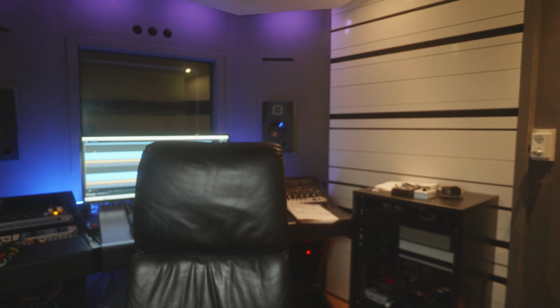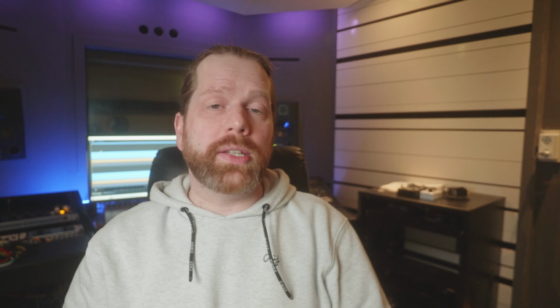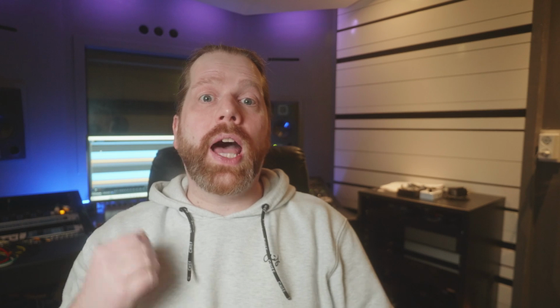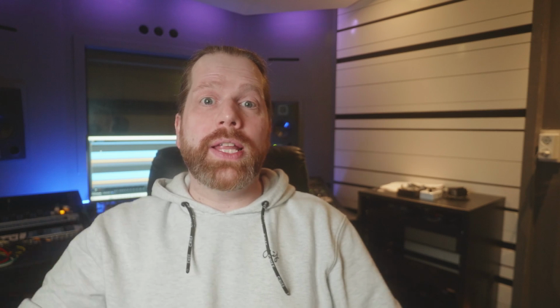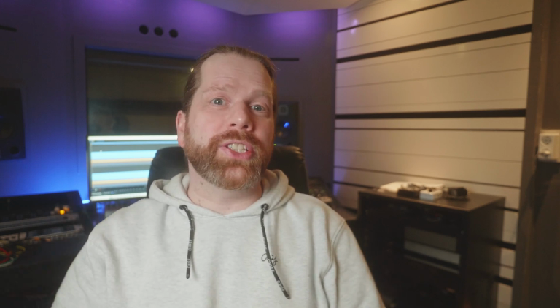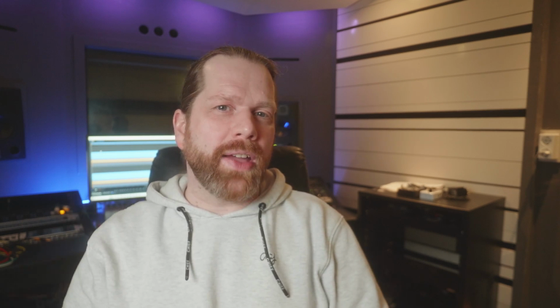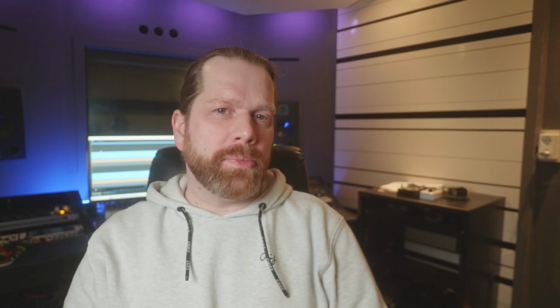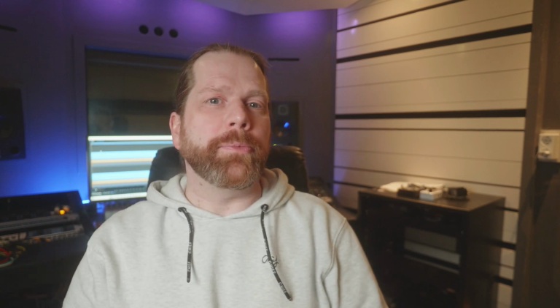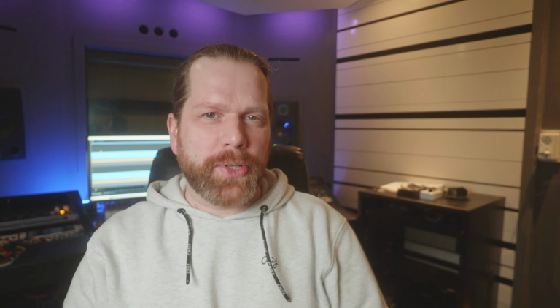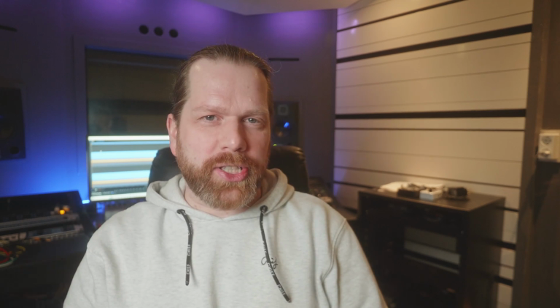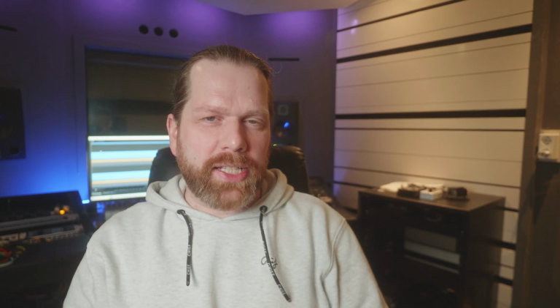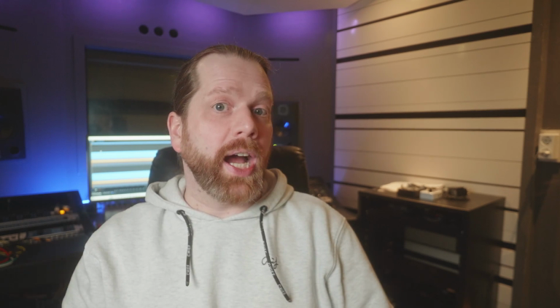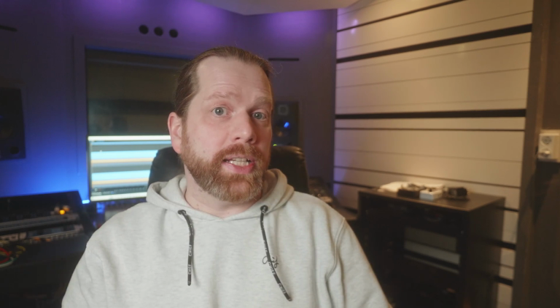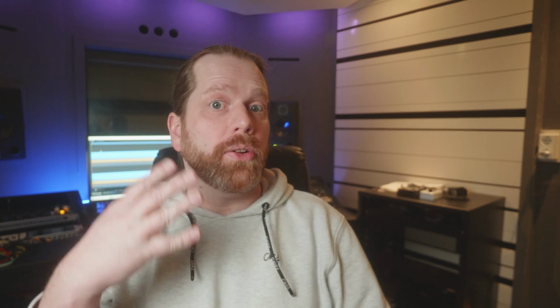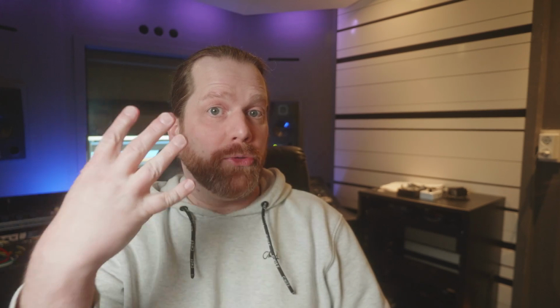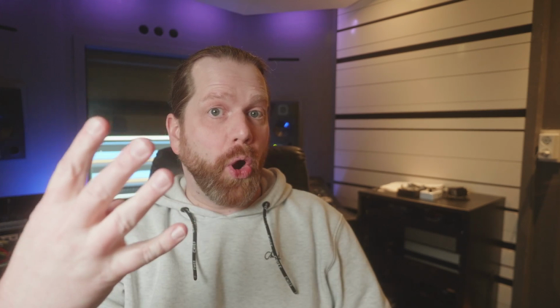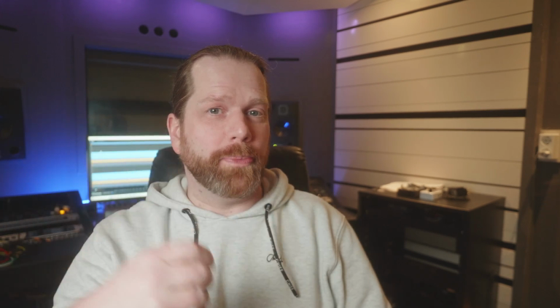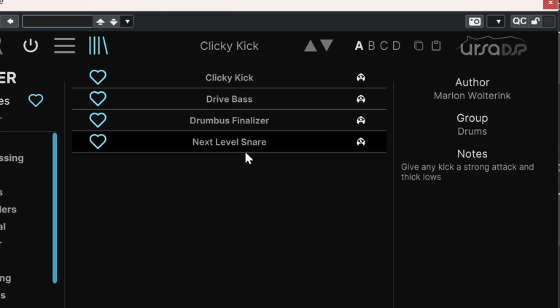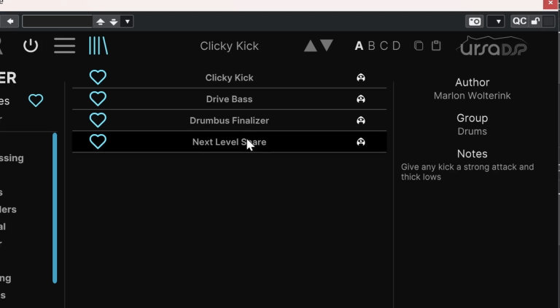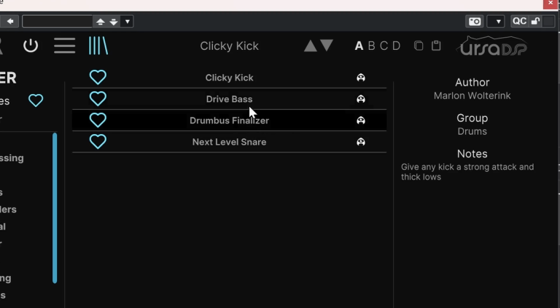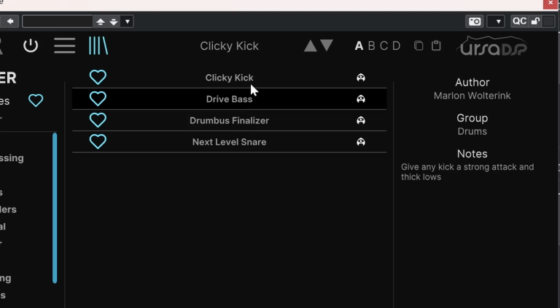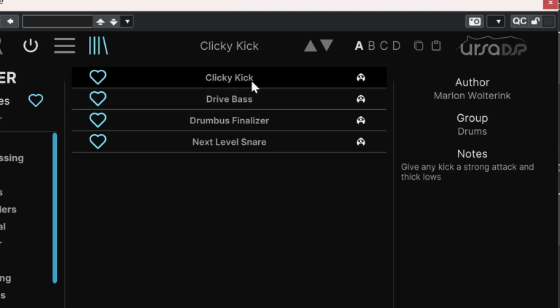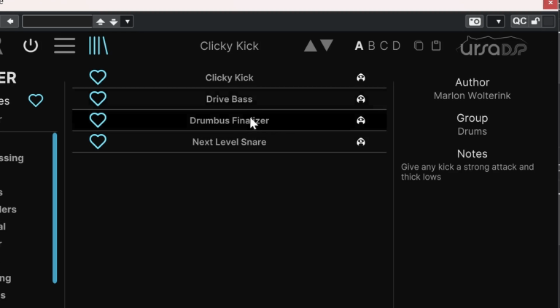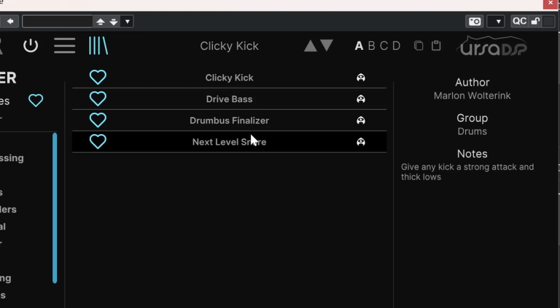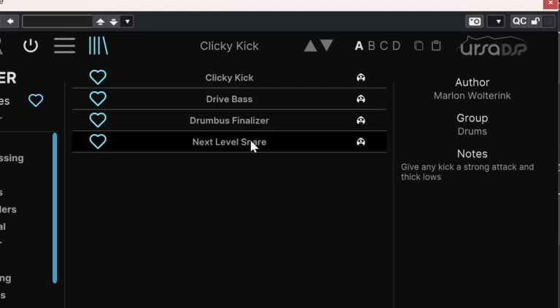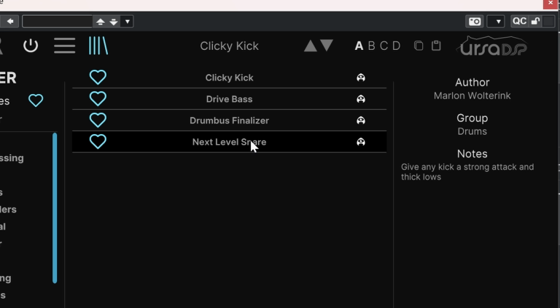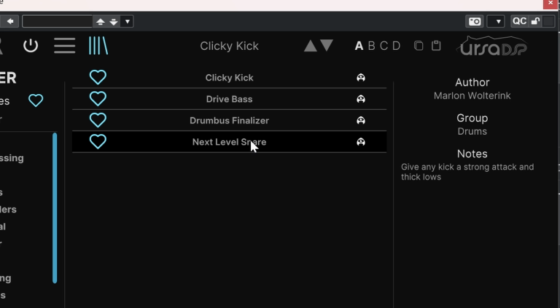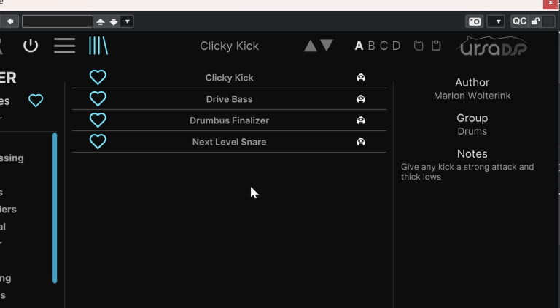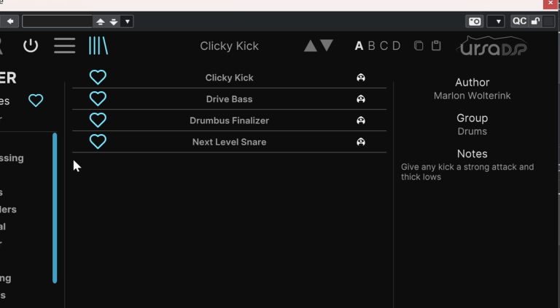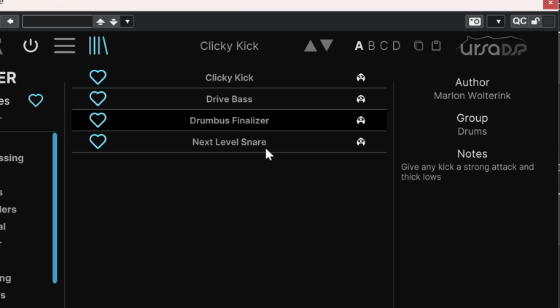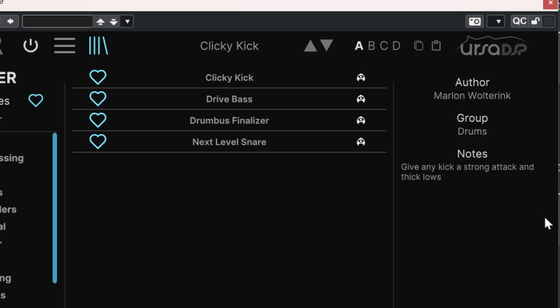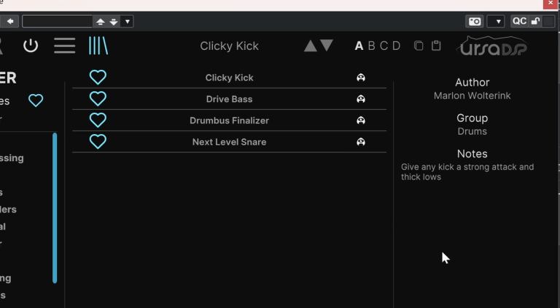Now let's dive into my presets — I did four: kick, snare, bass guitar, and drum bus.